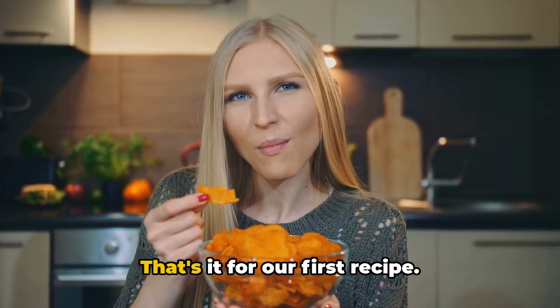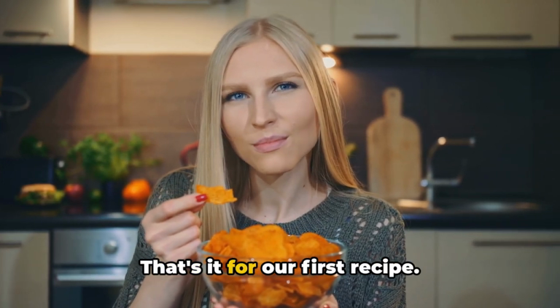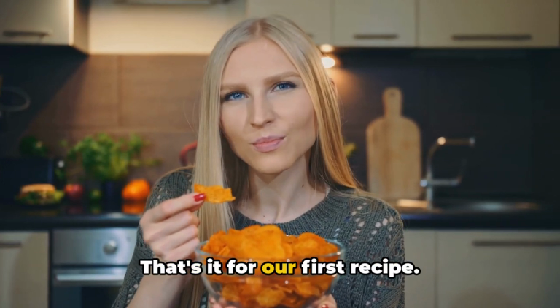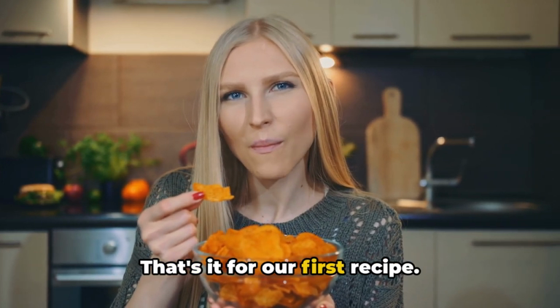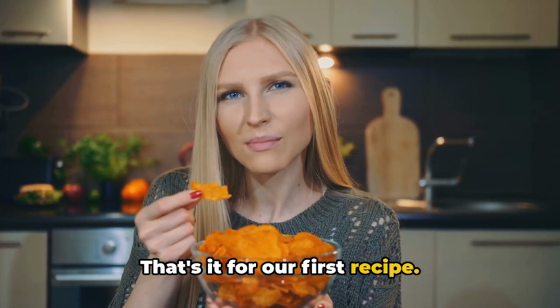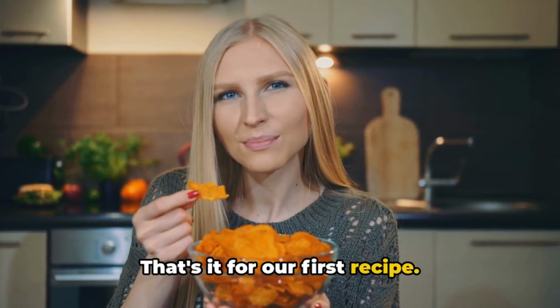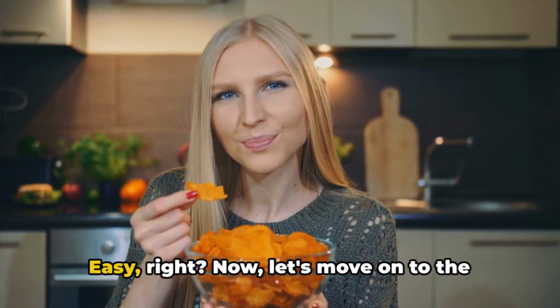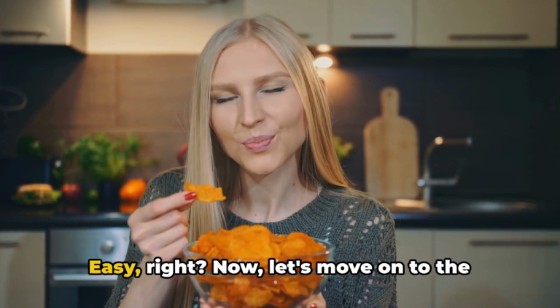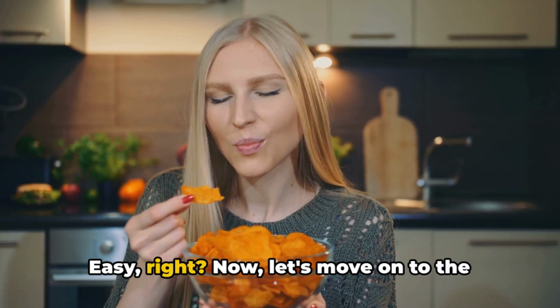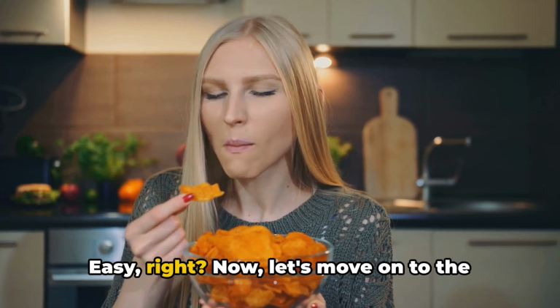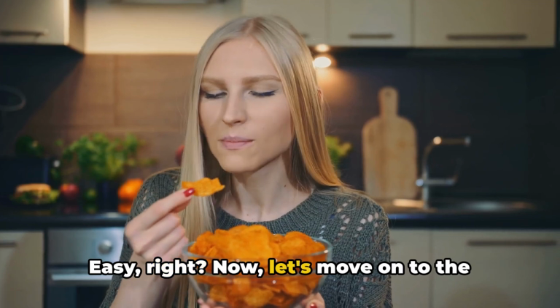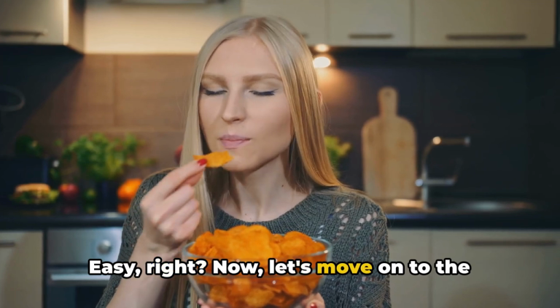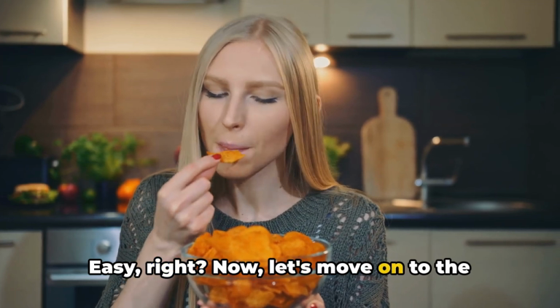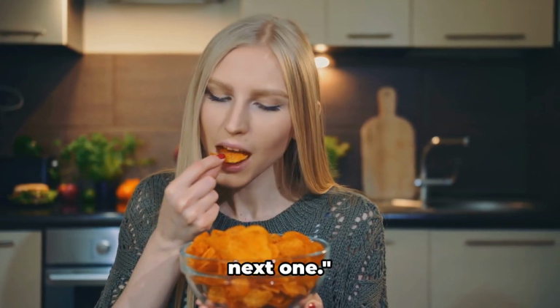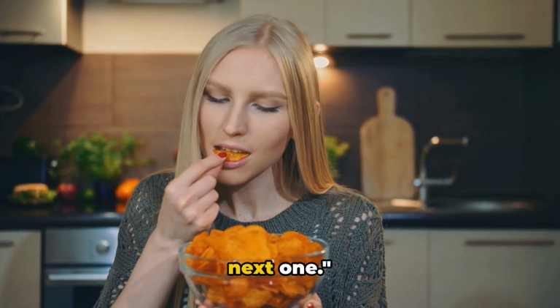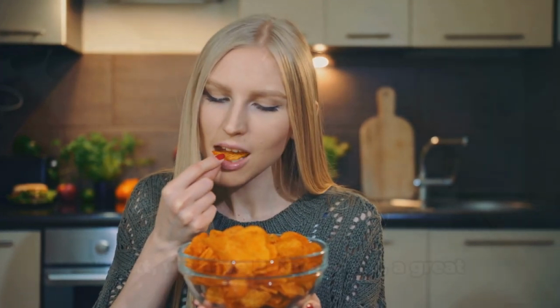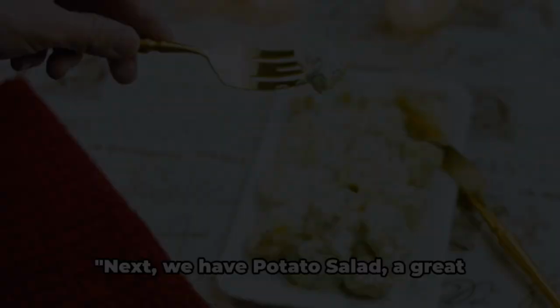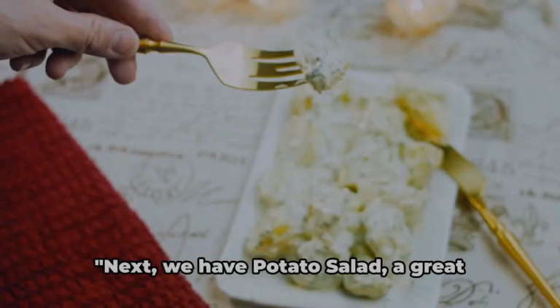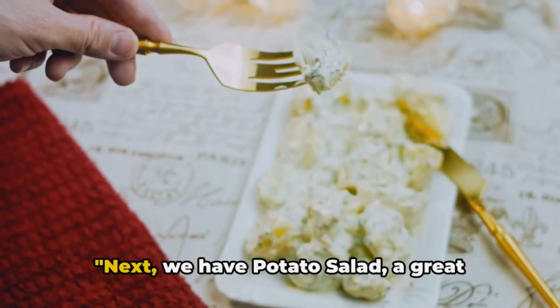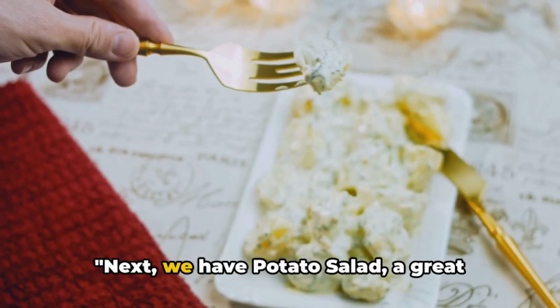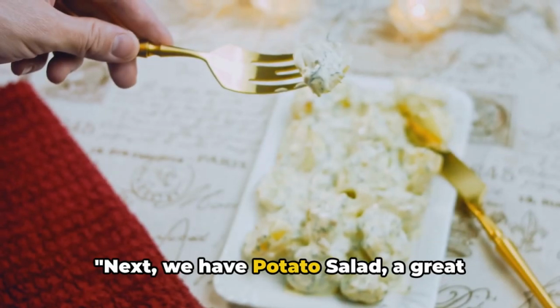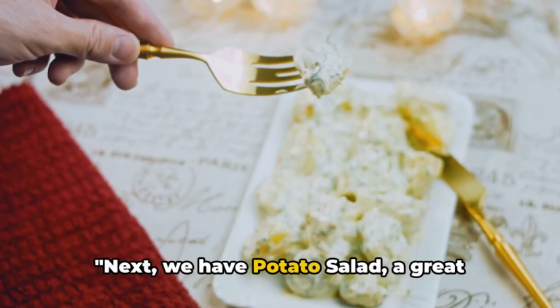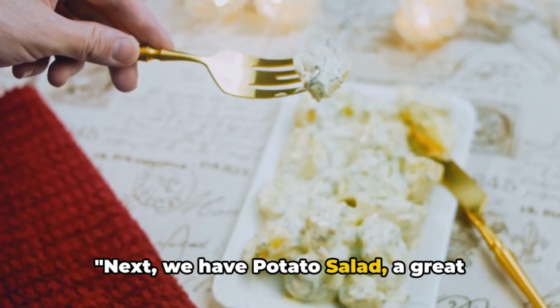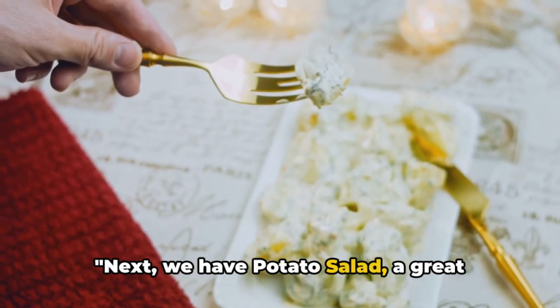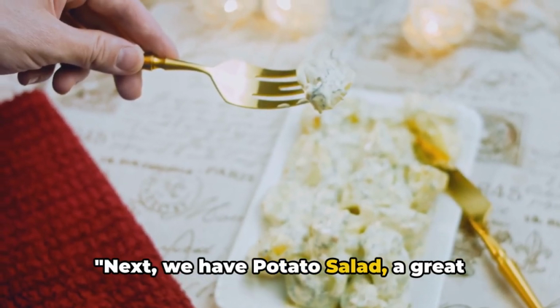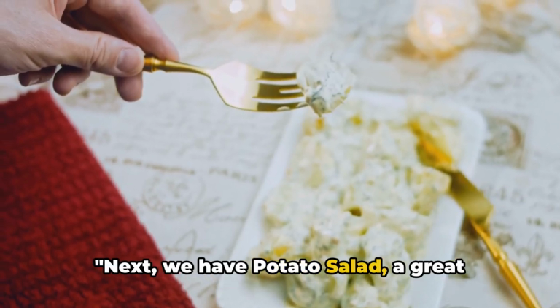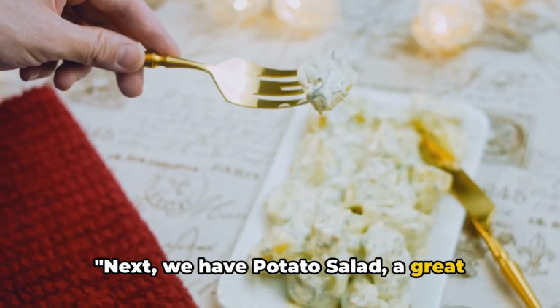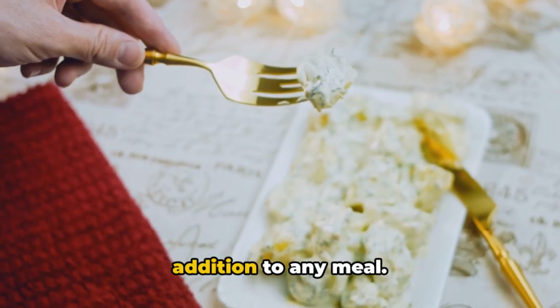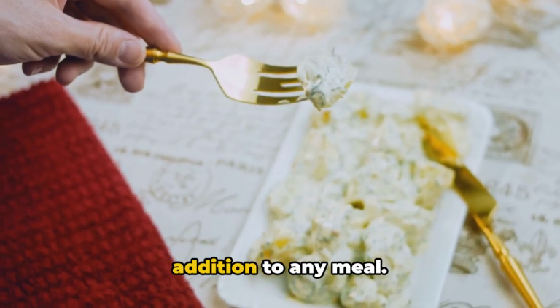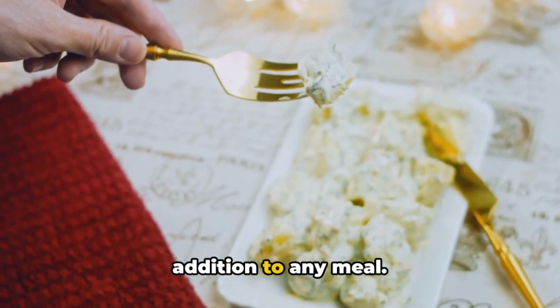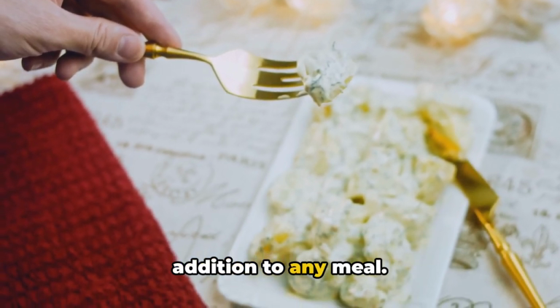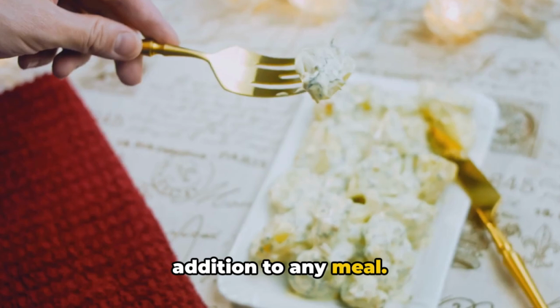That's it for our first recipe — easy, right? Now let's move on to the next one. Next, we have potato salad, a great addition to any meal.